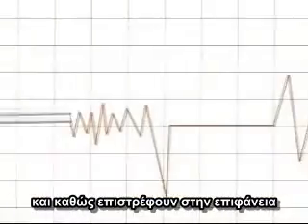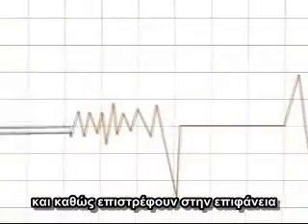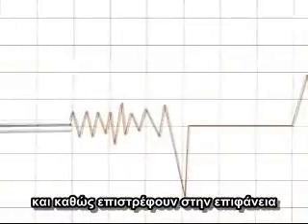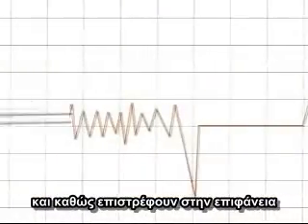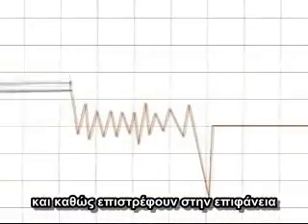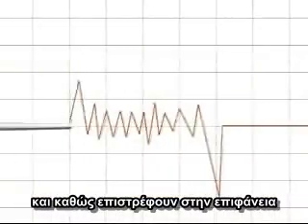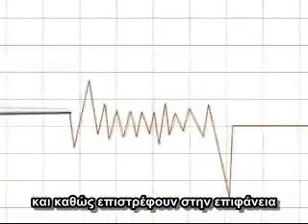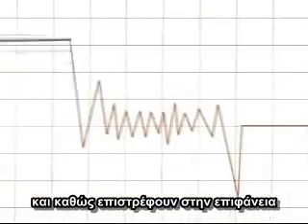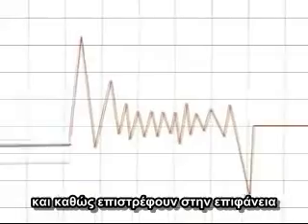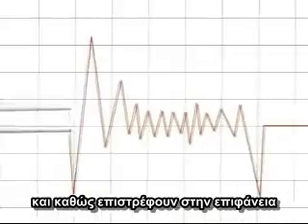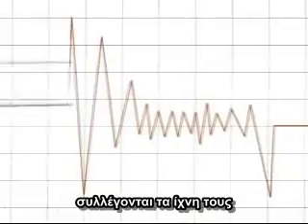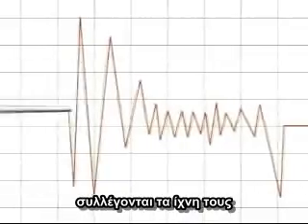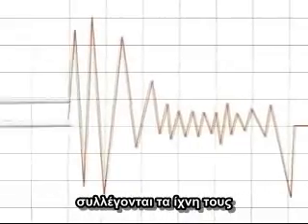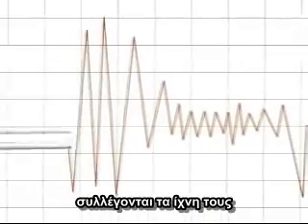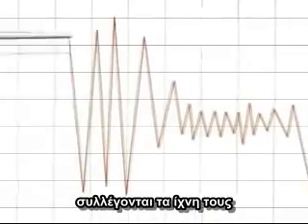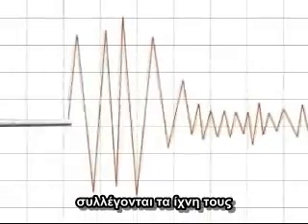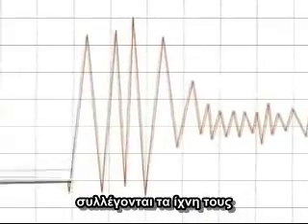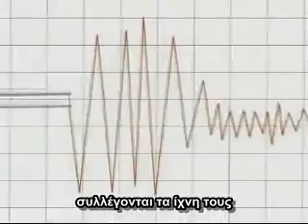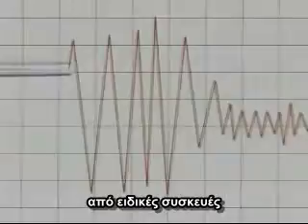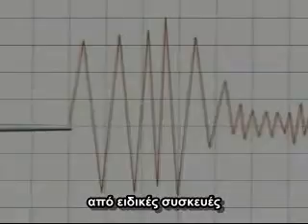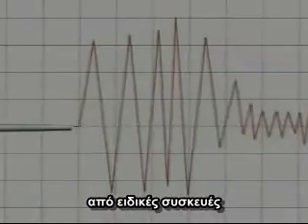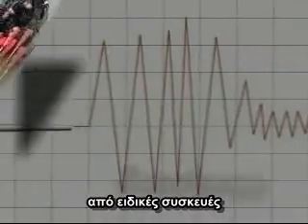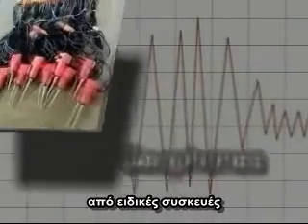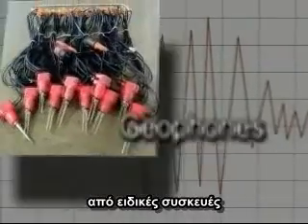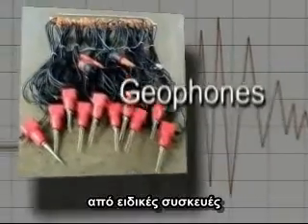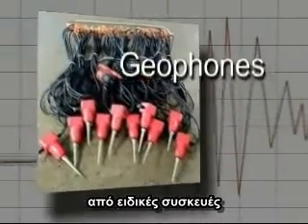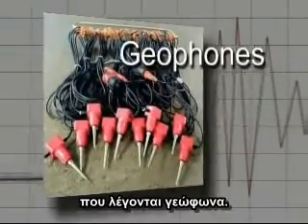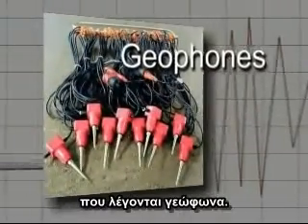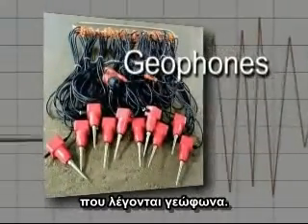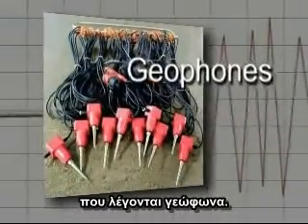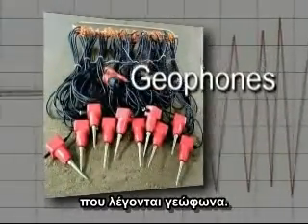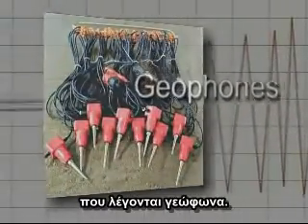Within seconds, a lab or recording truck then detects and records their arrival time with listening devices called geophones.